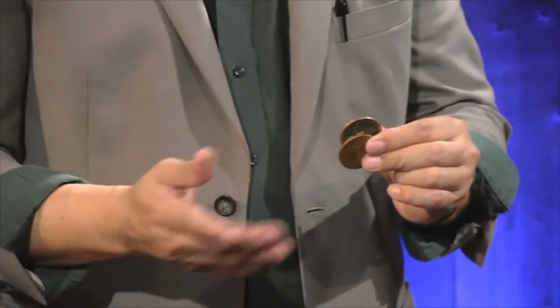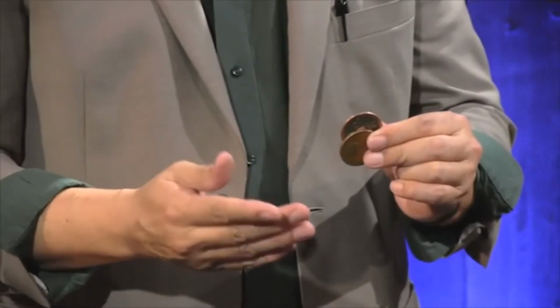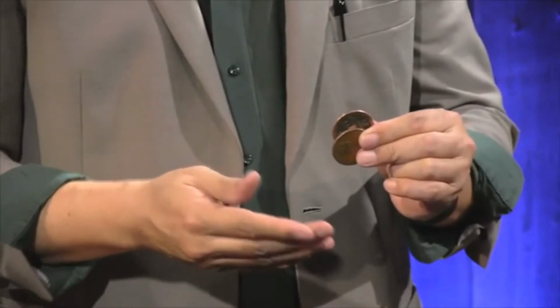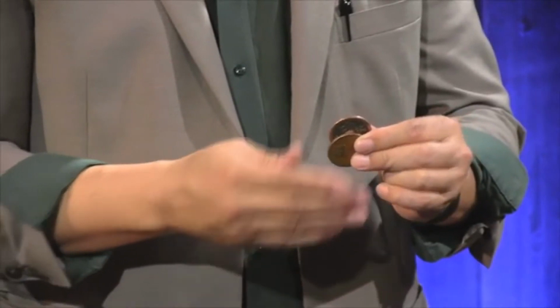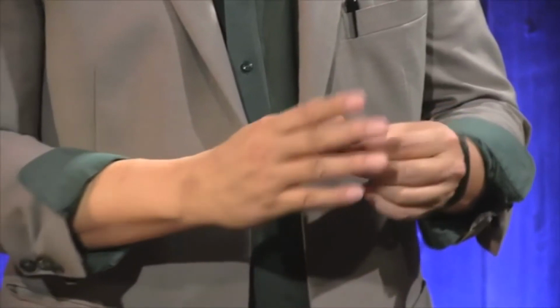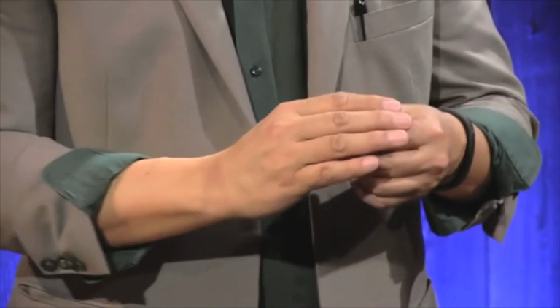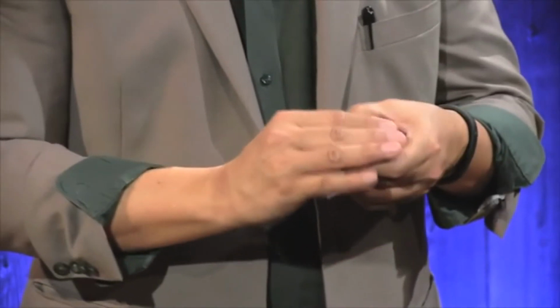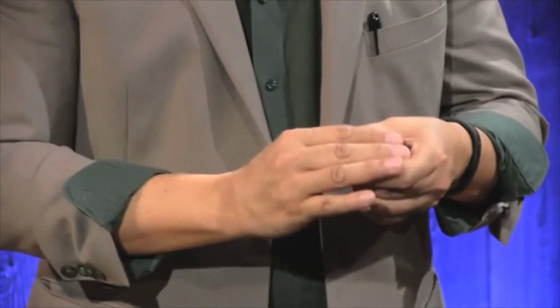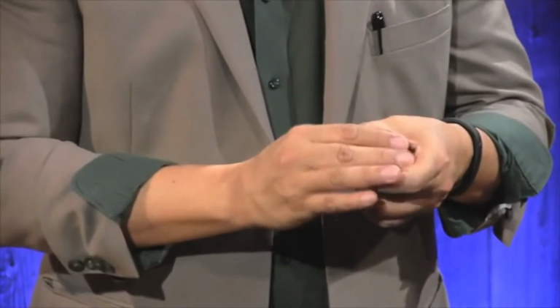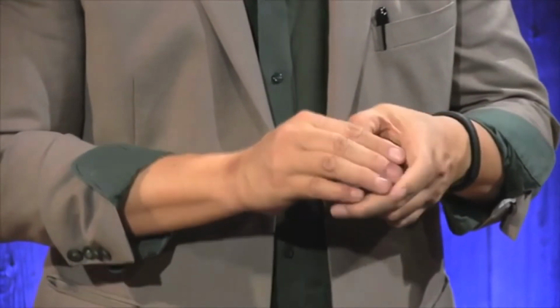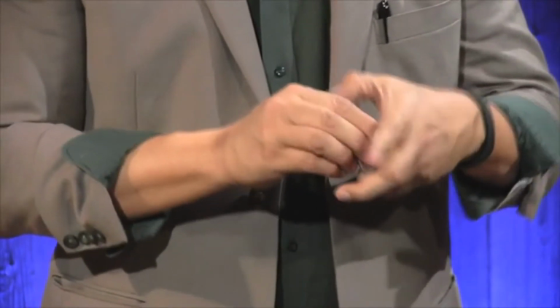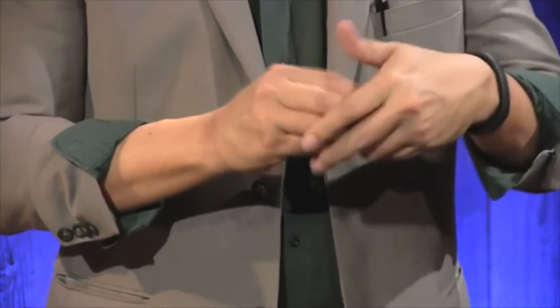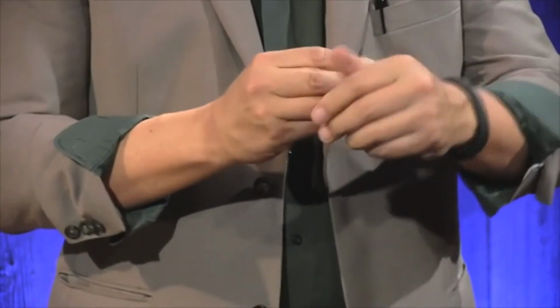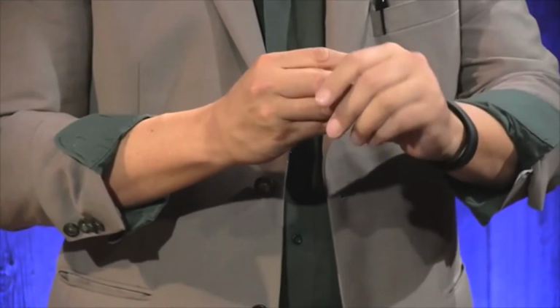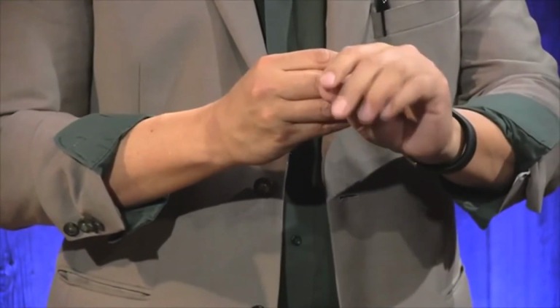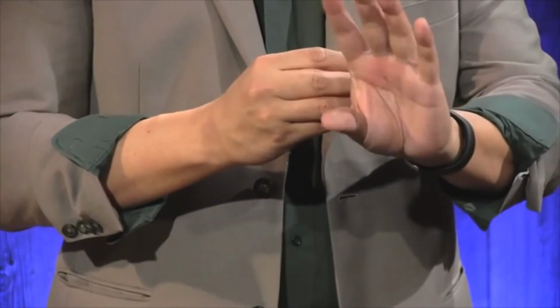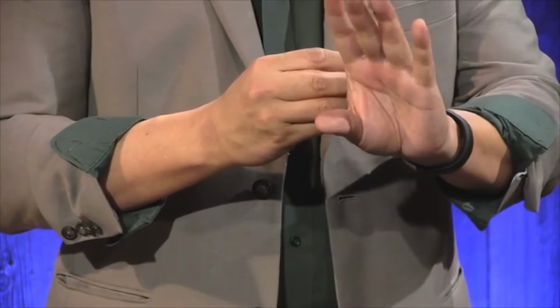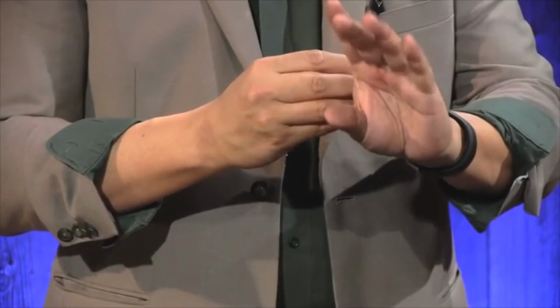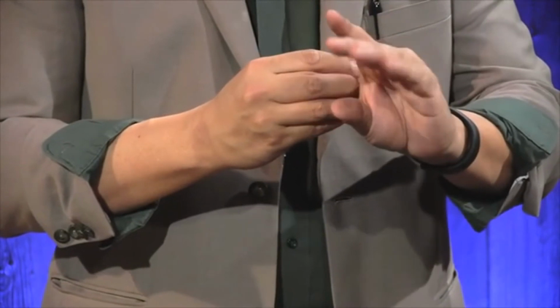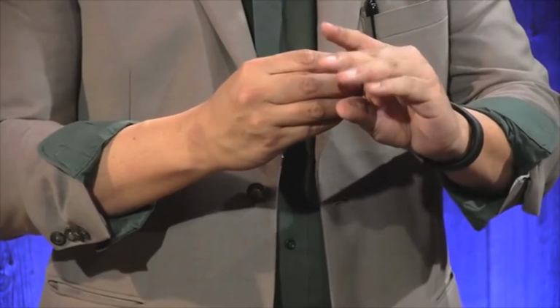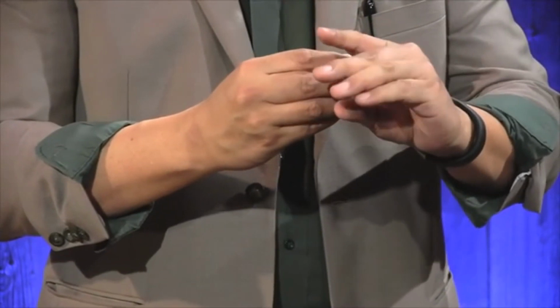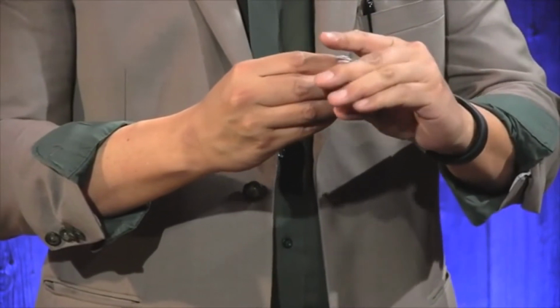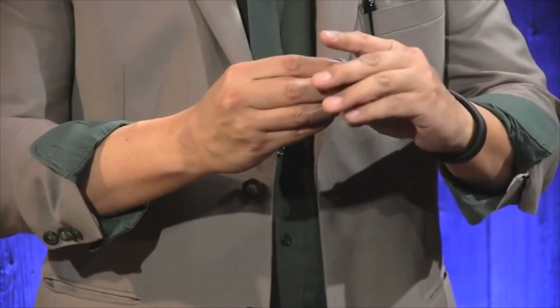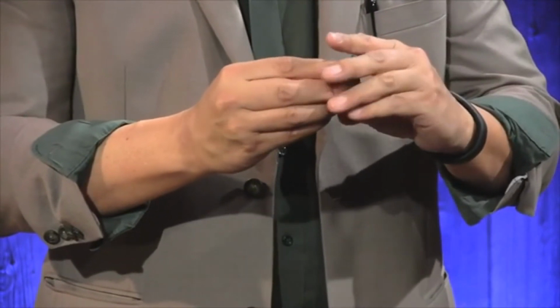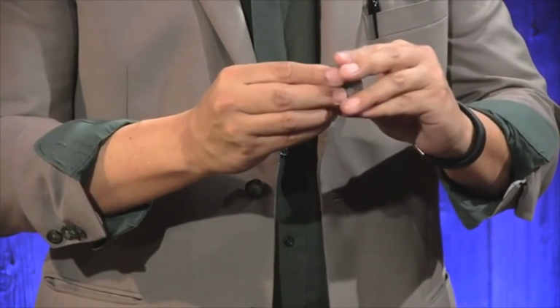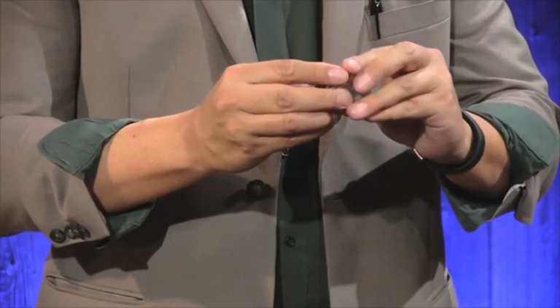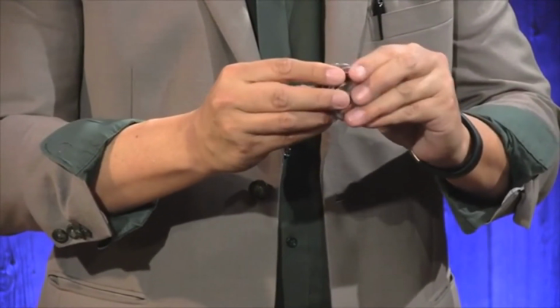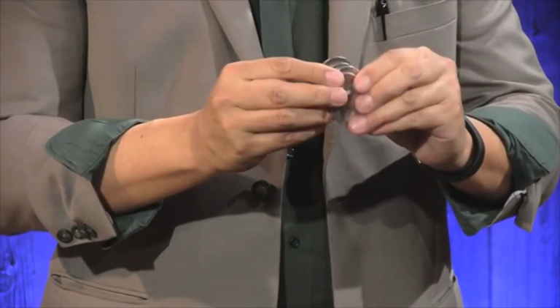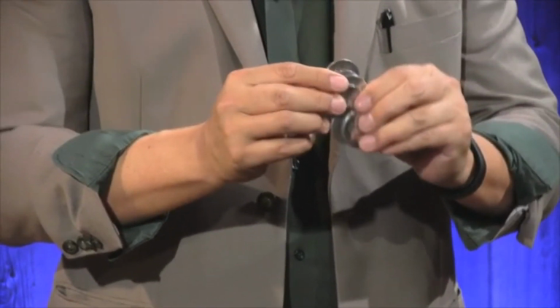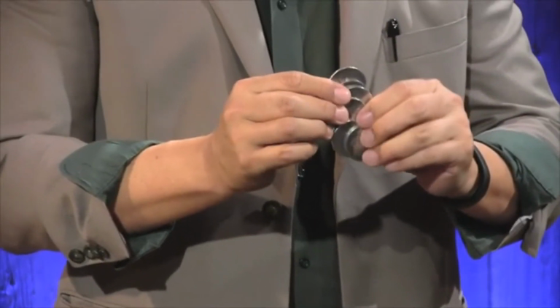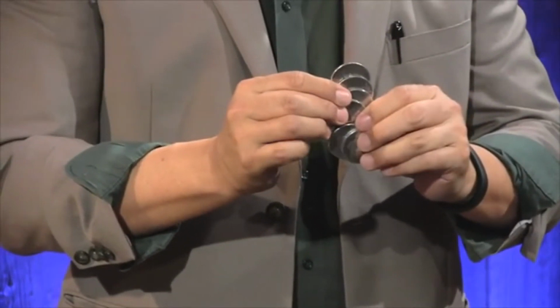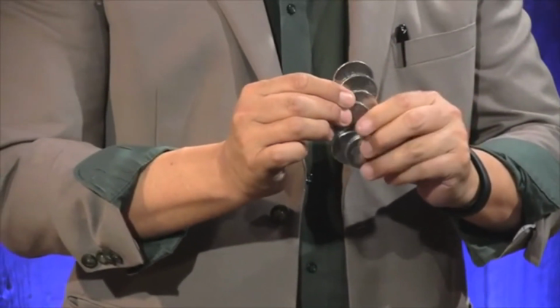Magic is different. With magic, you don't look for the silver coin here or here — you just watch and you'll see.